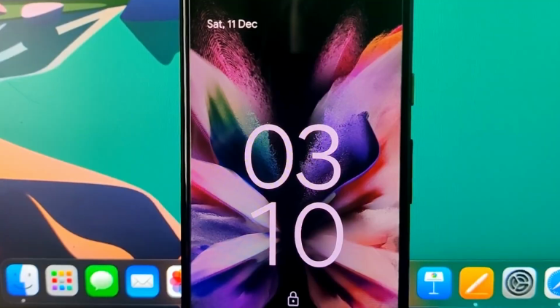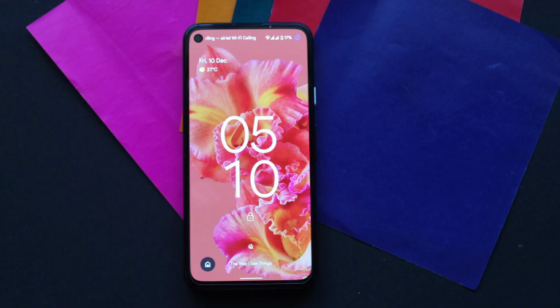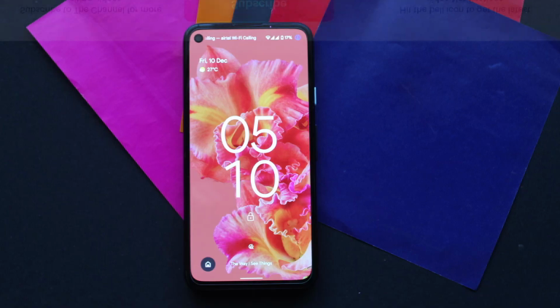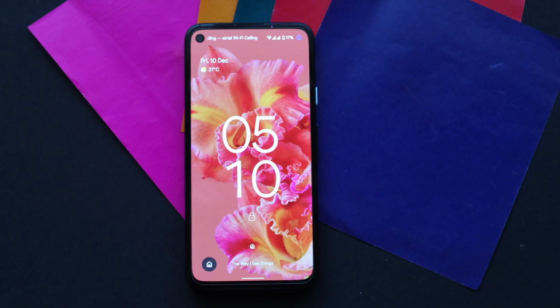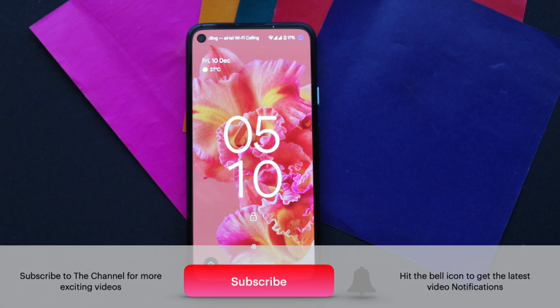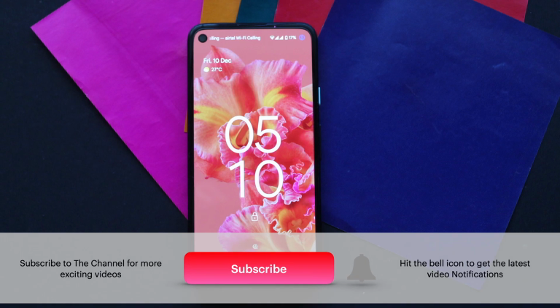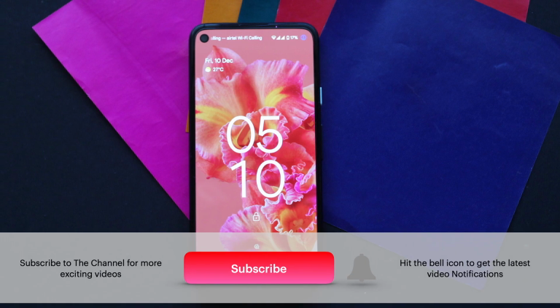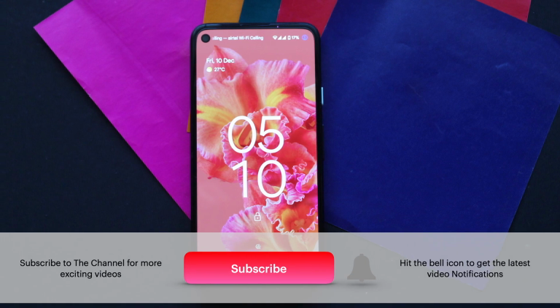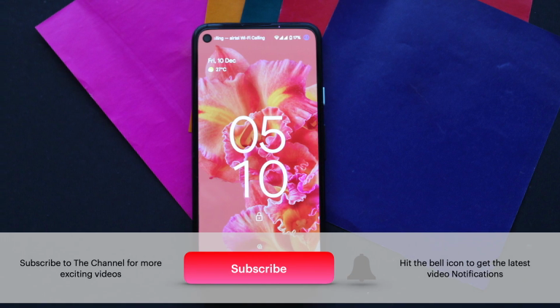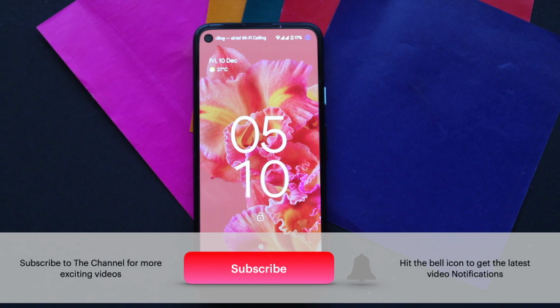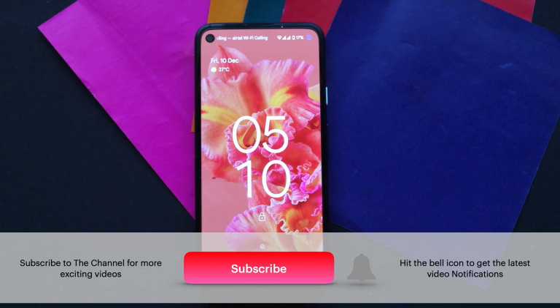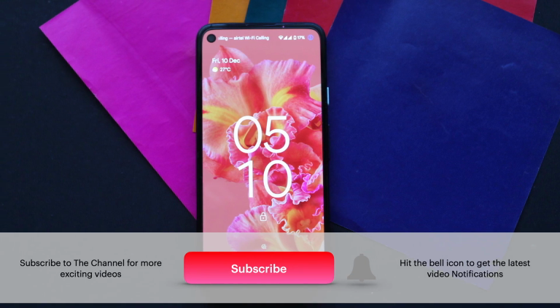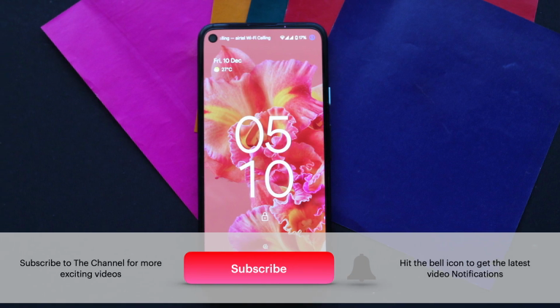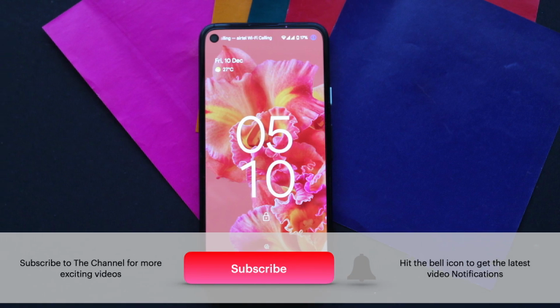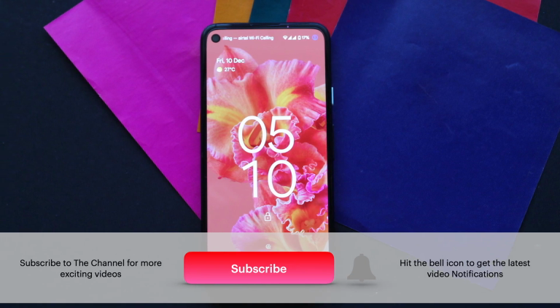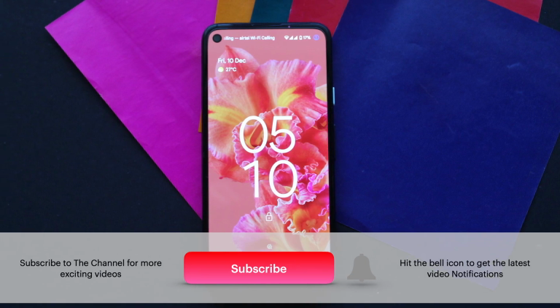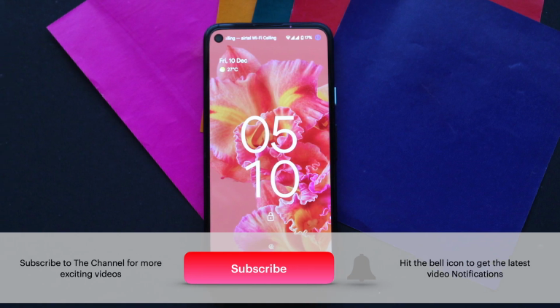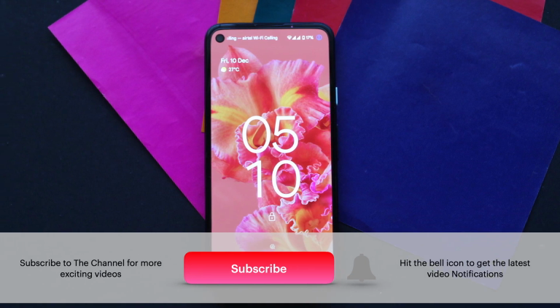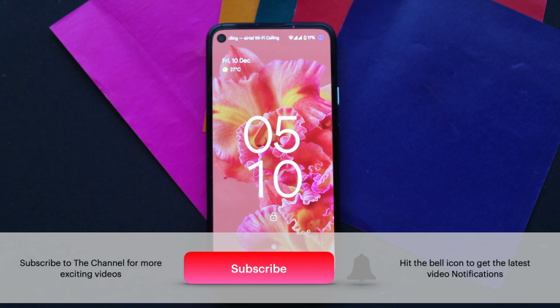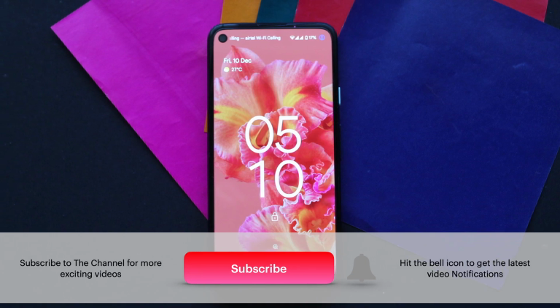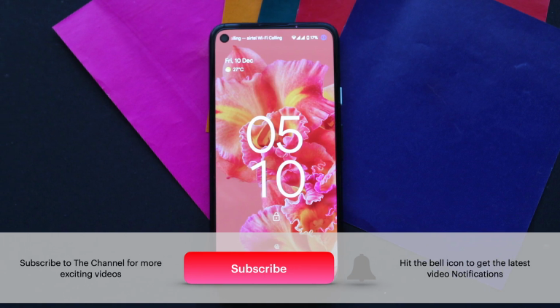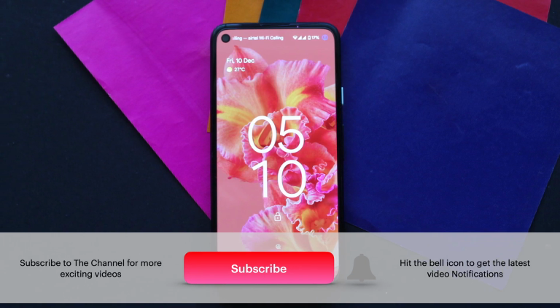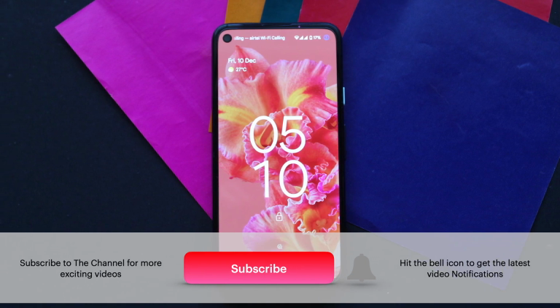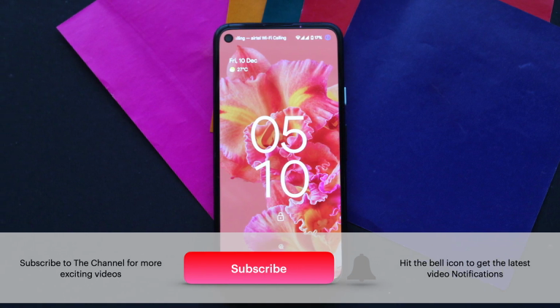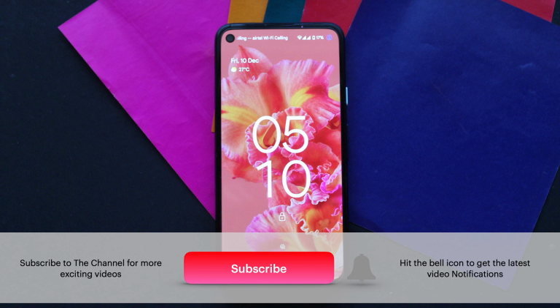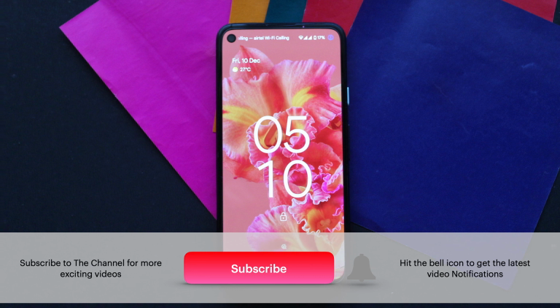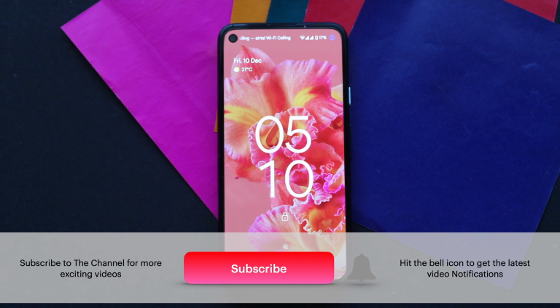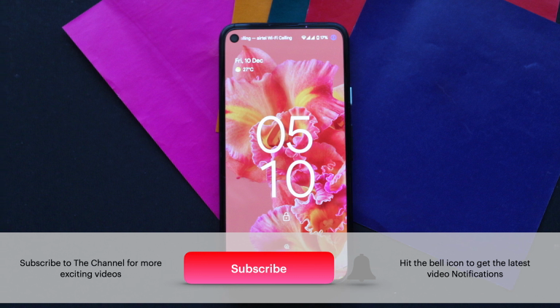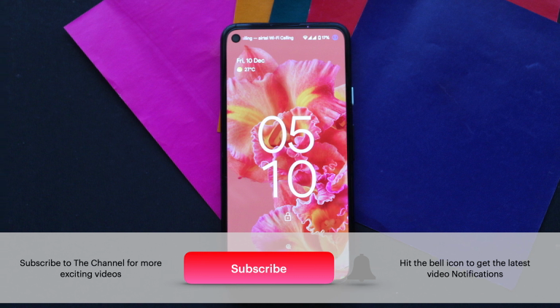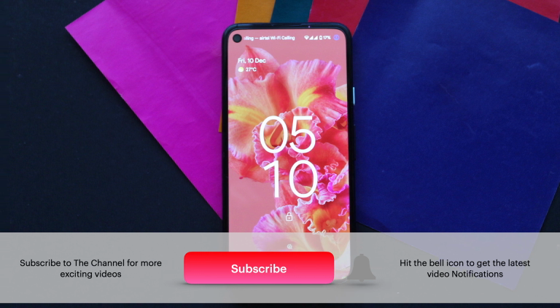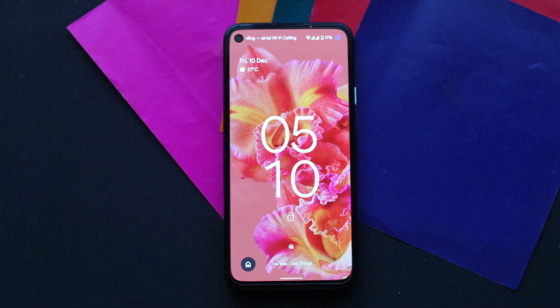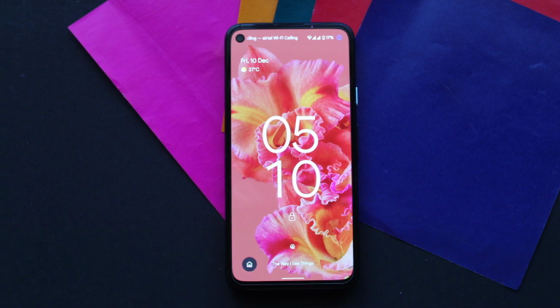So if you liked the video, please smash the like button and subscribe to the channel for future updates. See you in the next video.